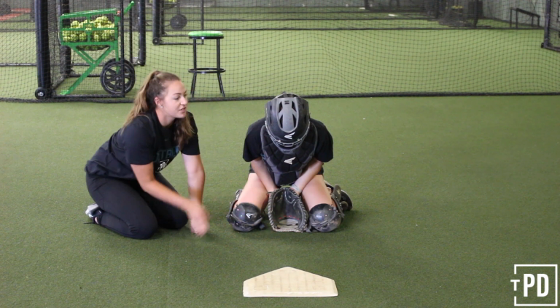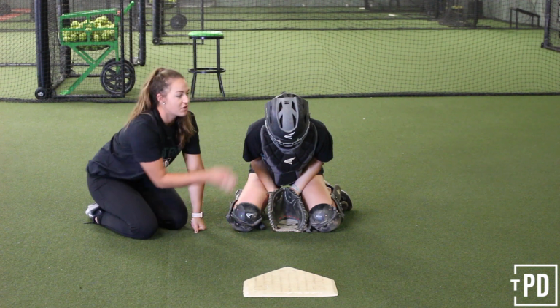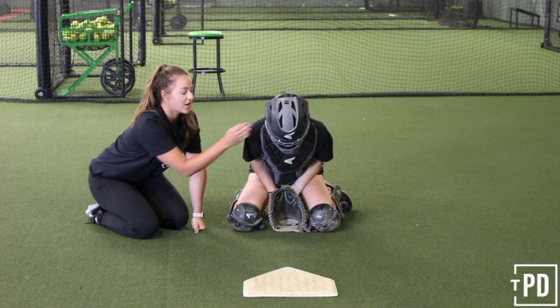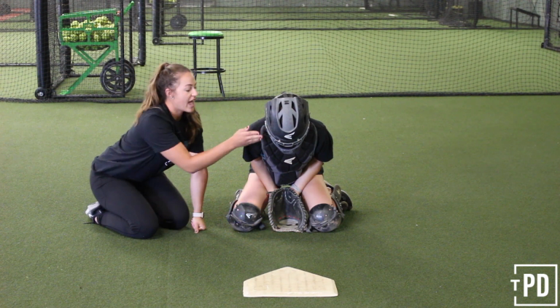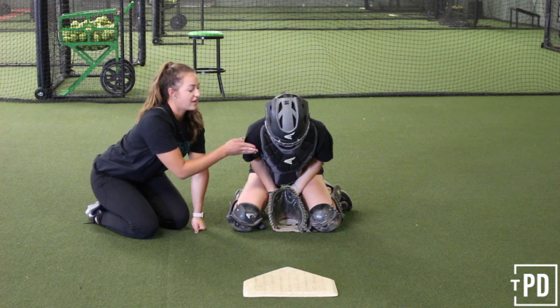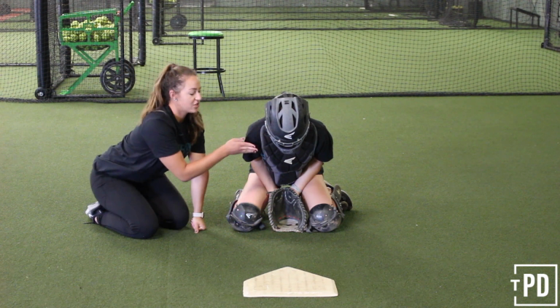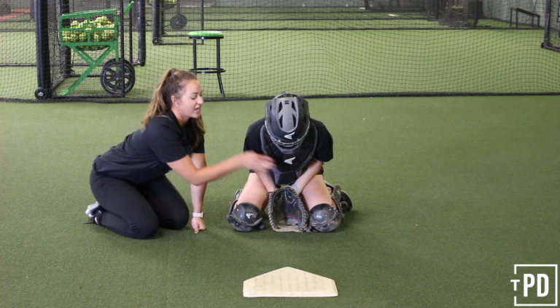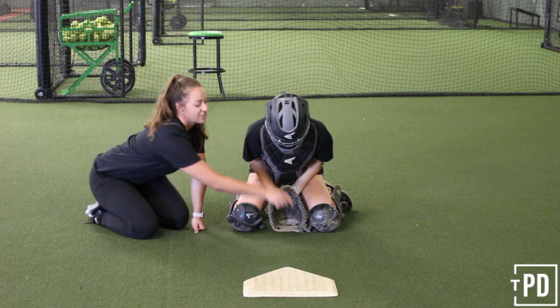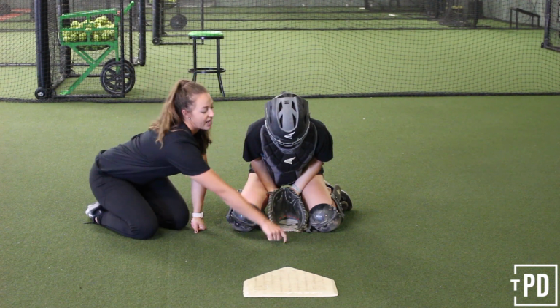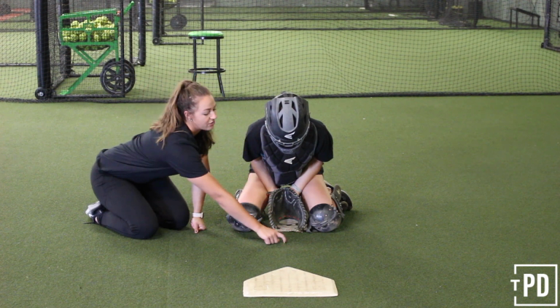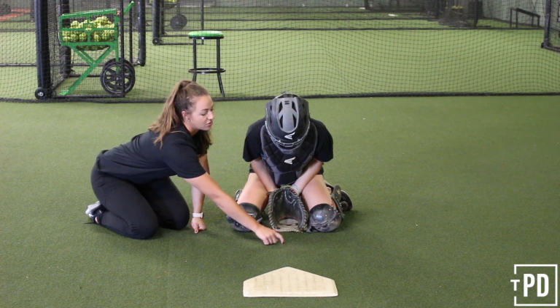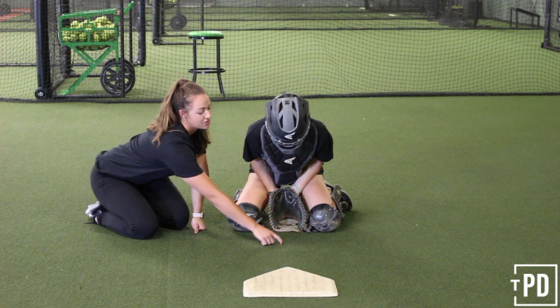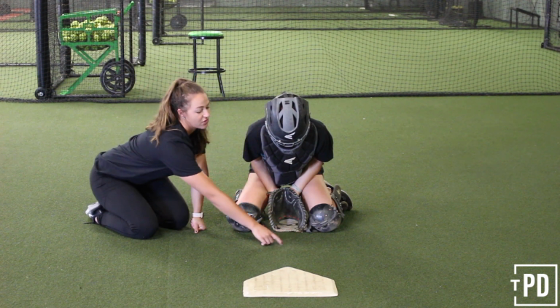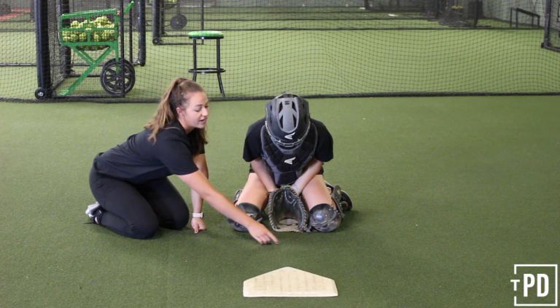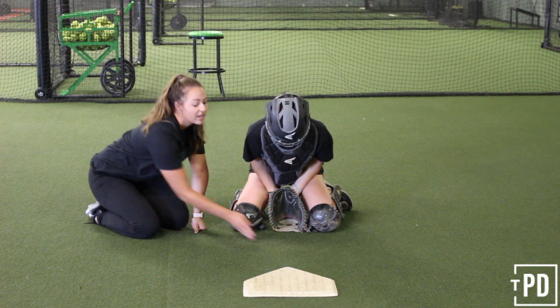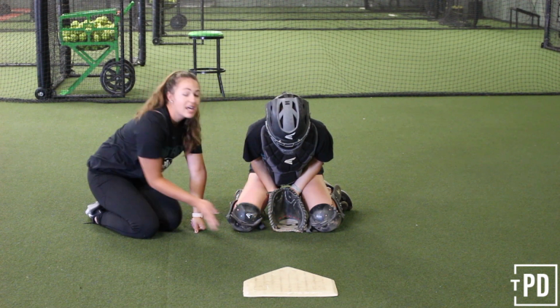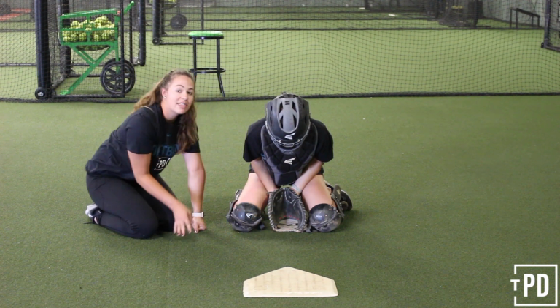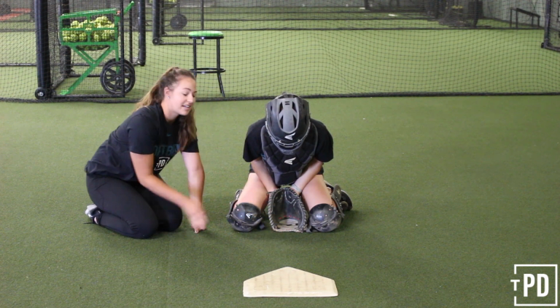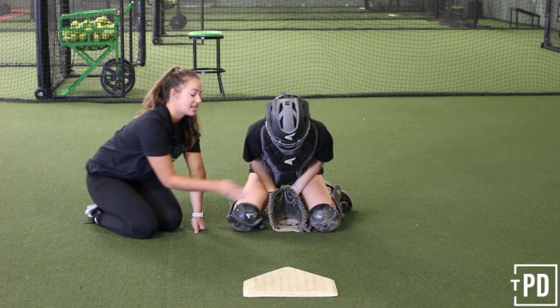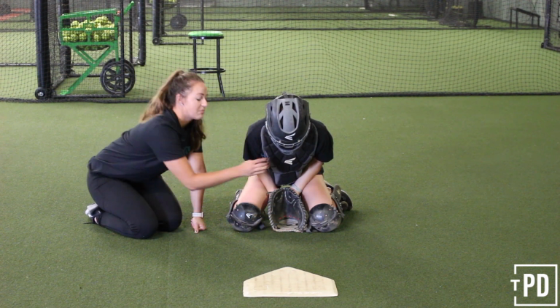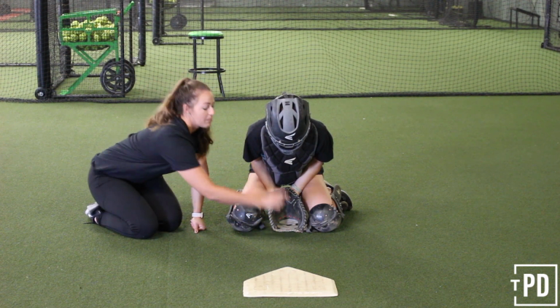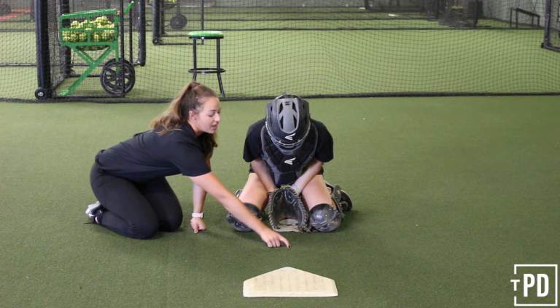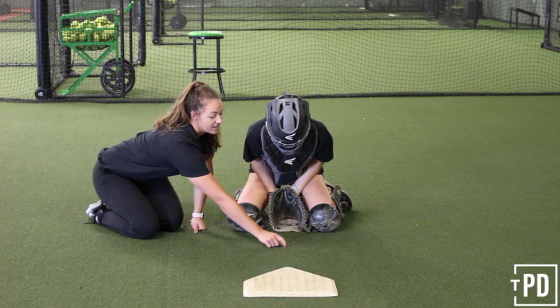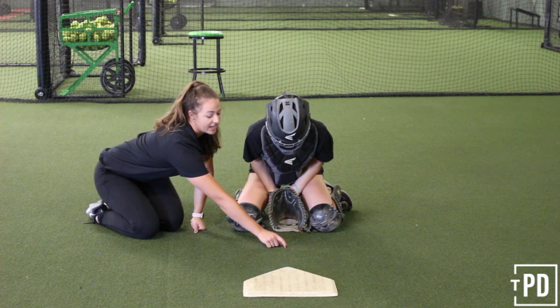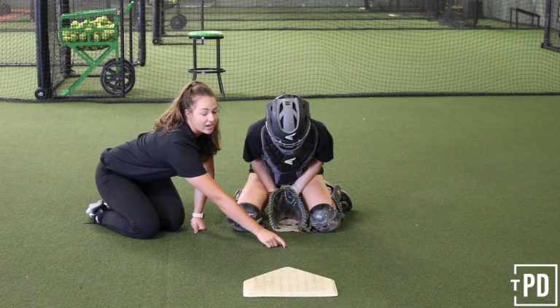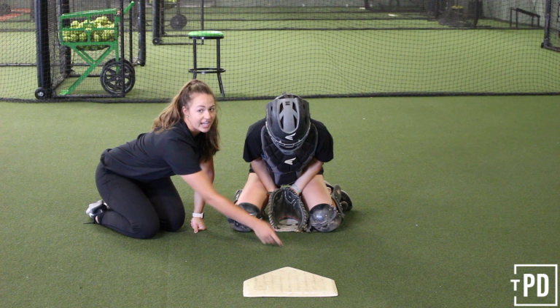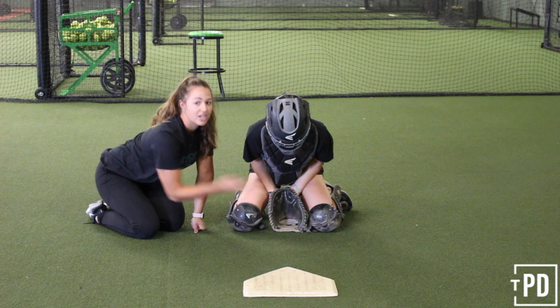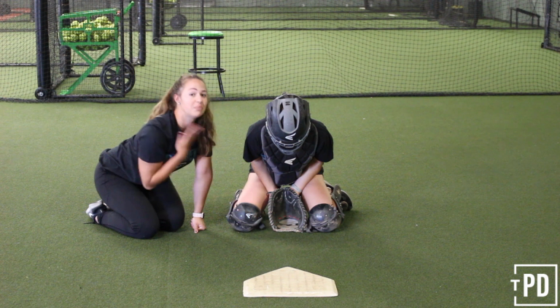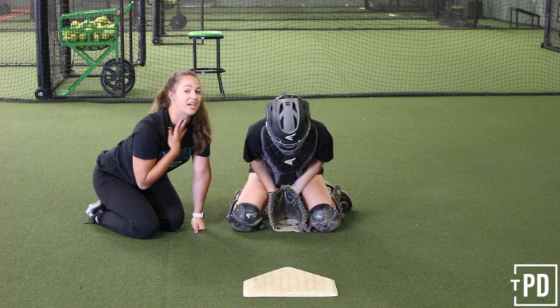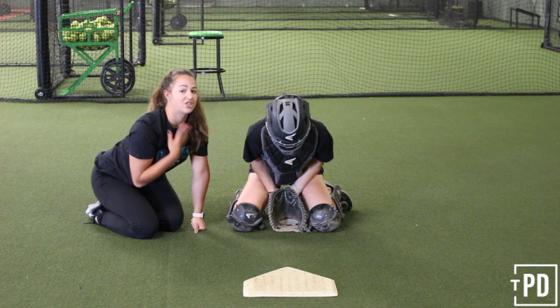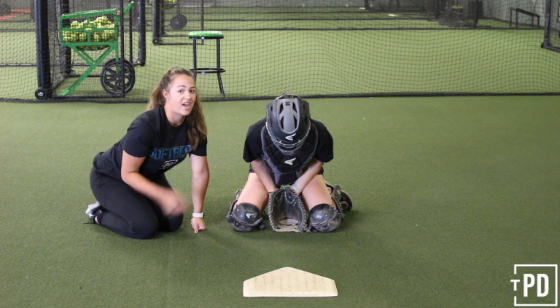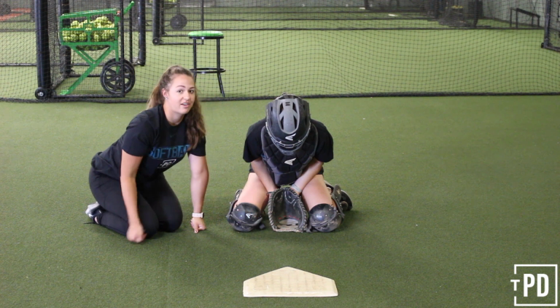Her head and her chest are angled towards the ground. That's to keep the ball in the right spot here and to protect your neck.